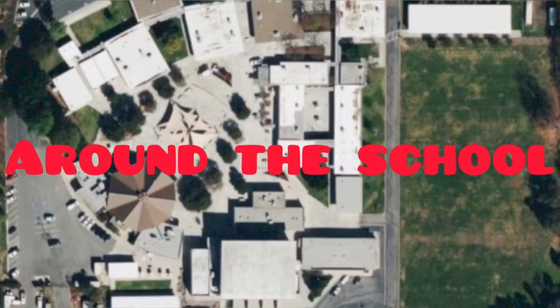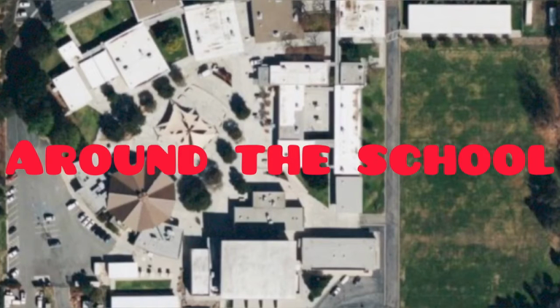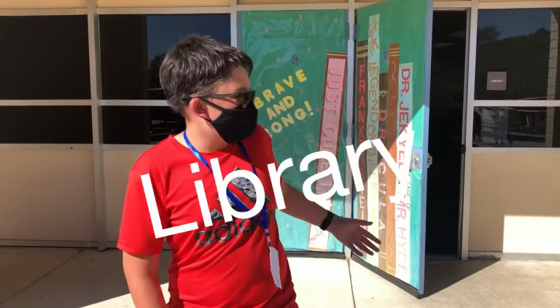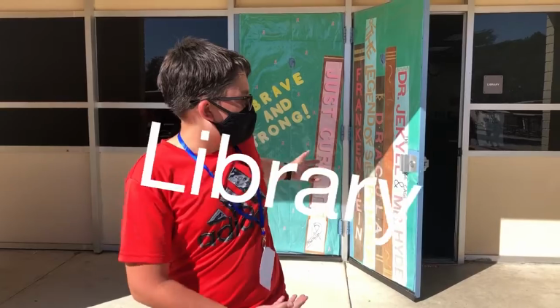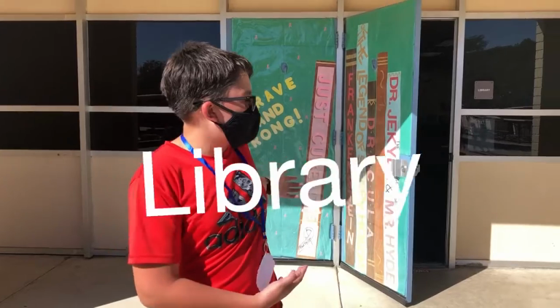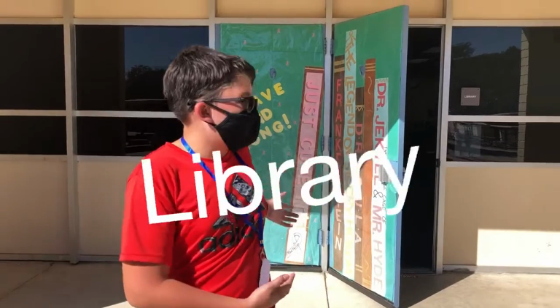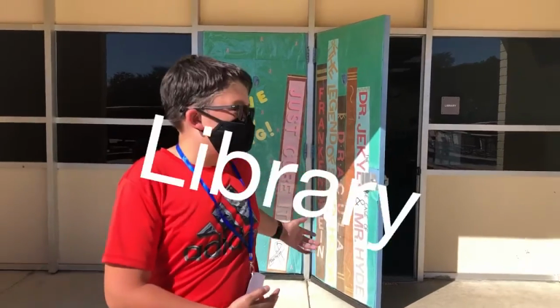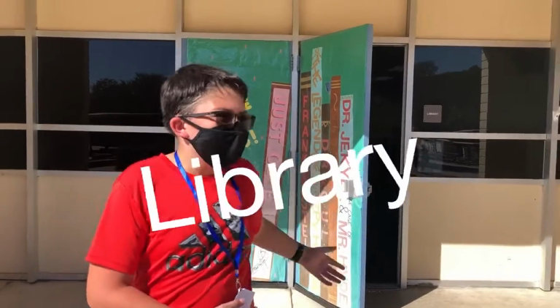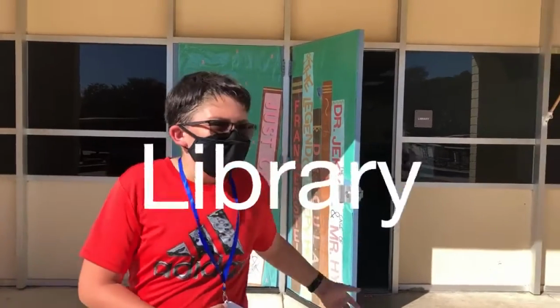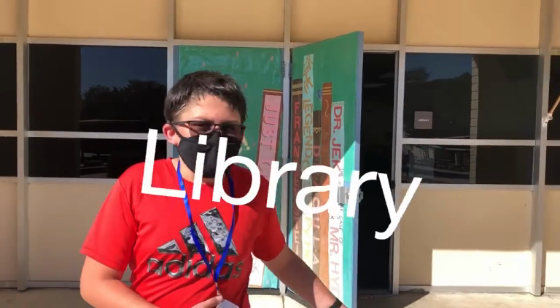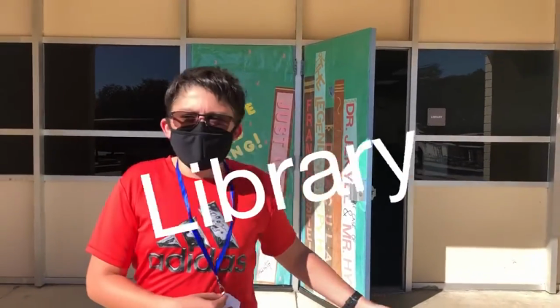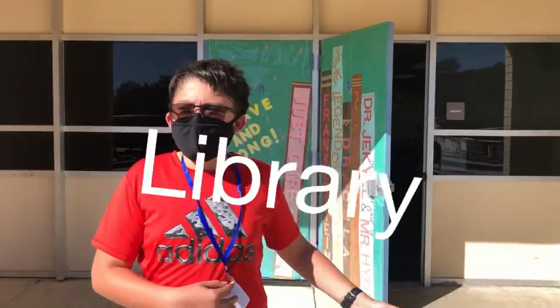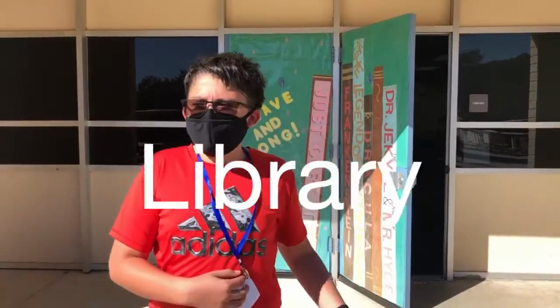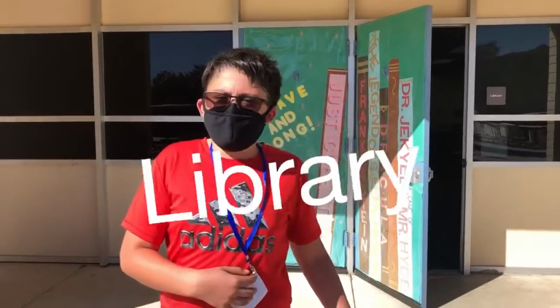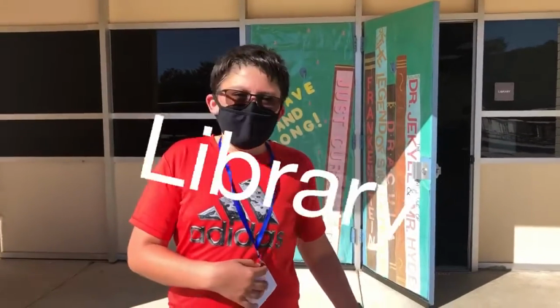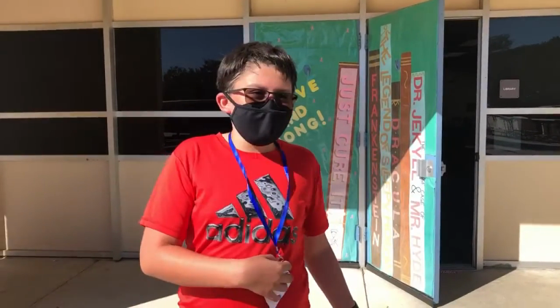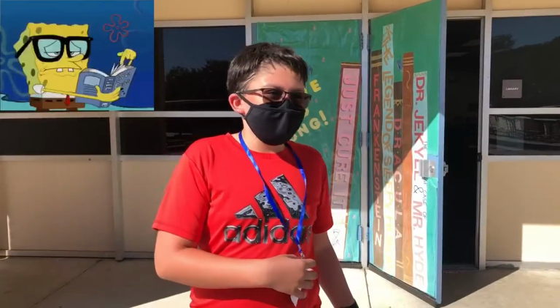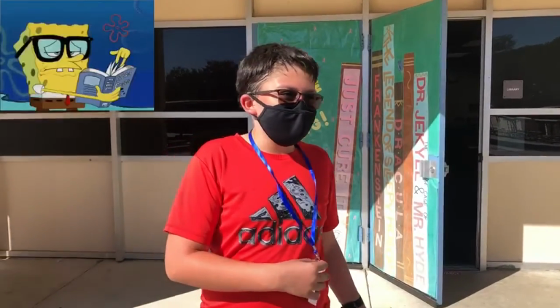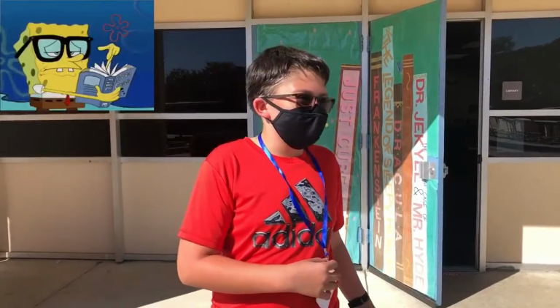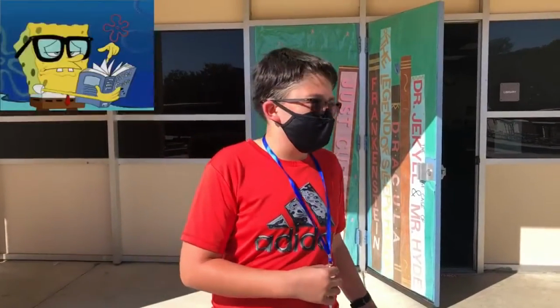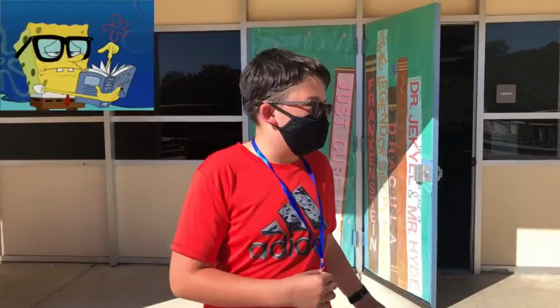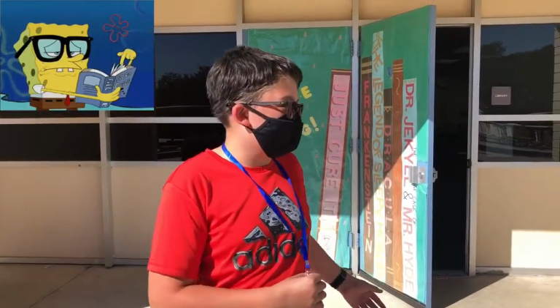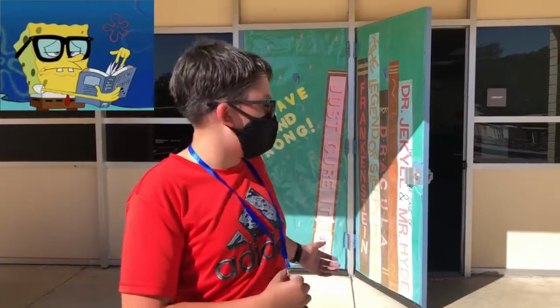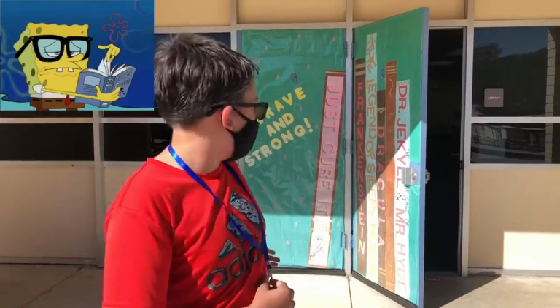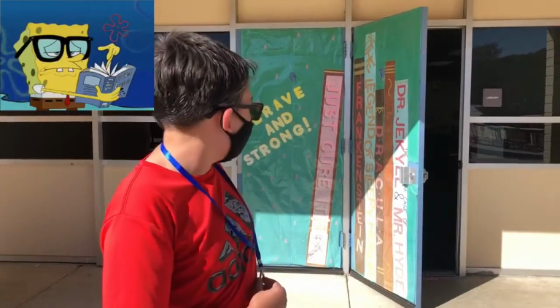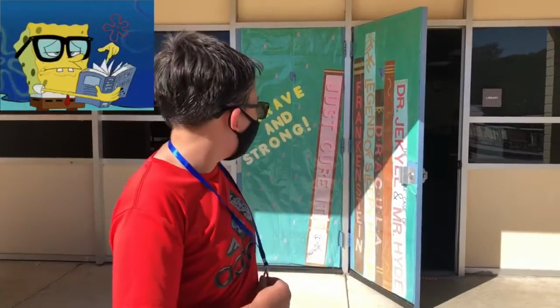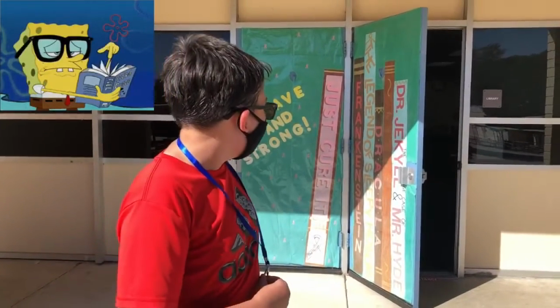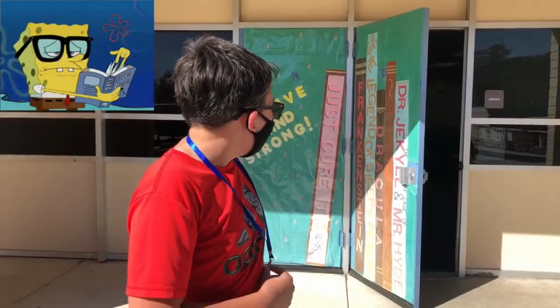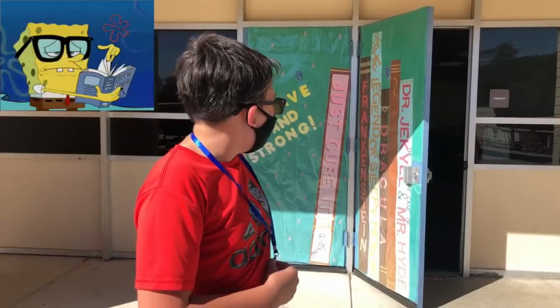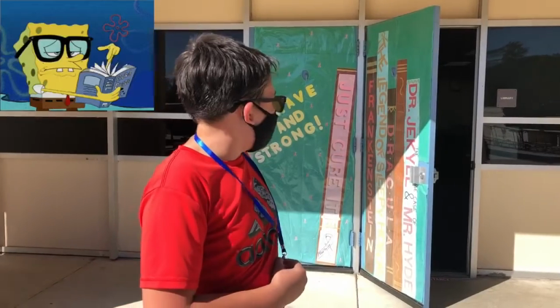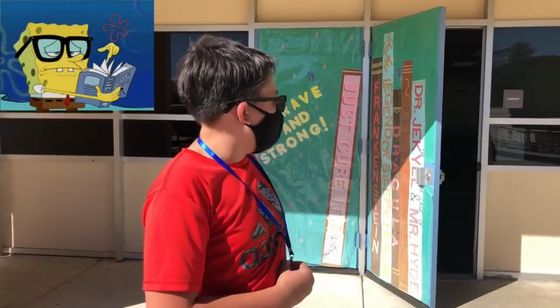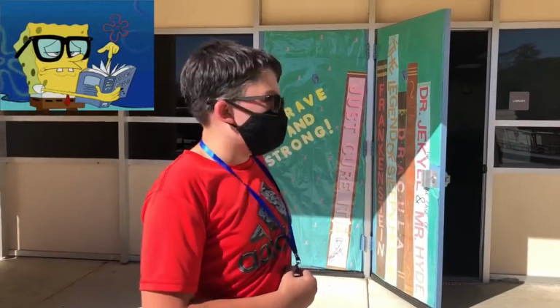This is the library. It's located by Bowers. You can check out books here any time you want.